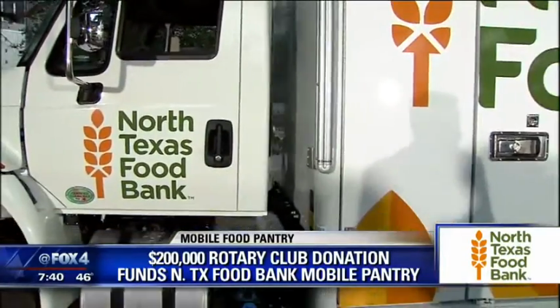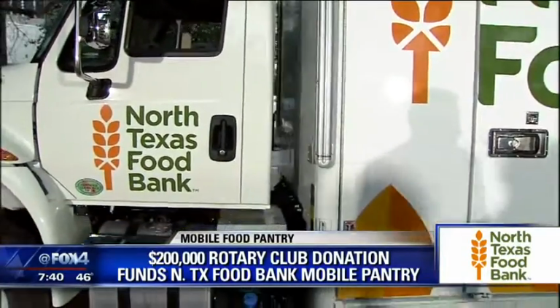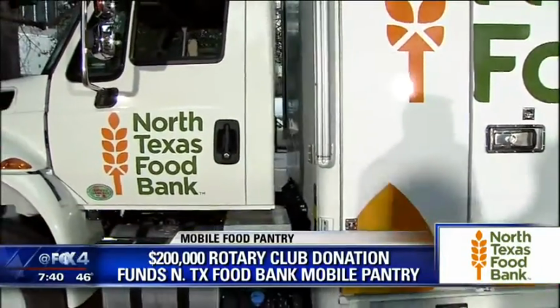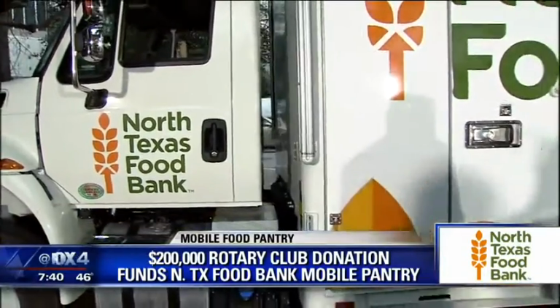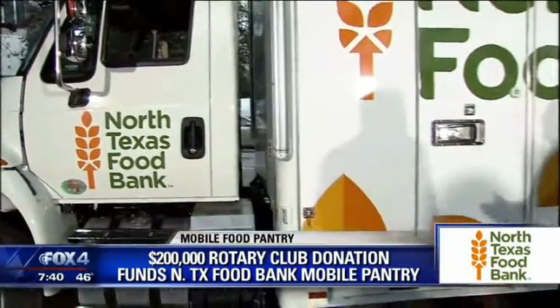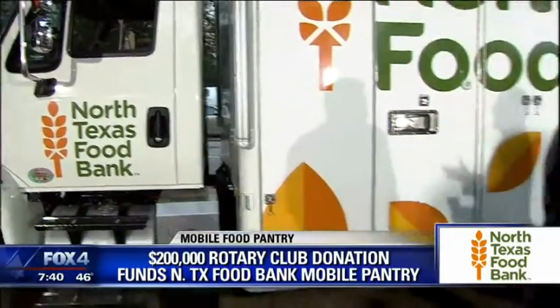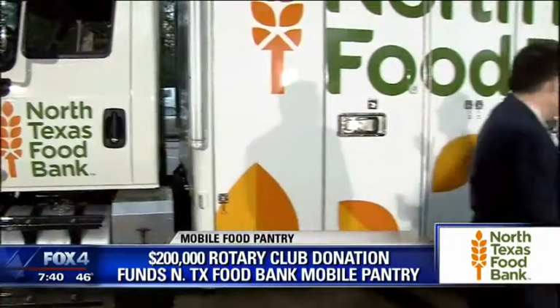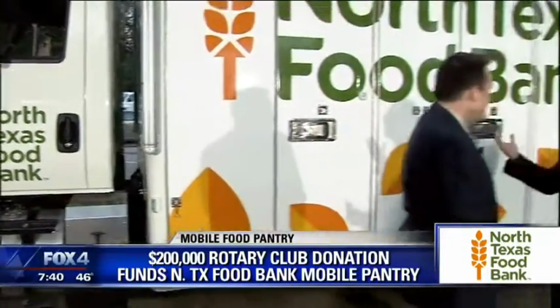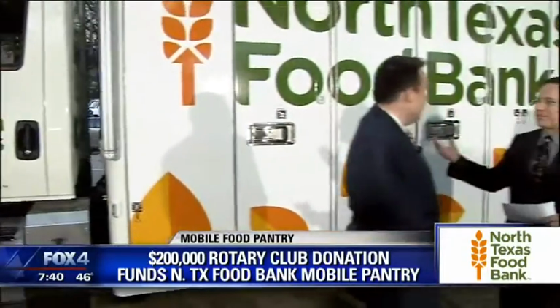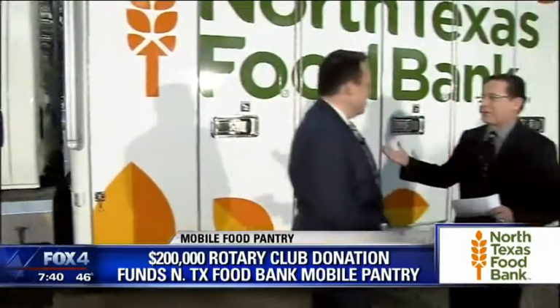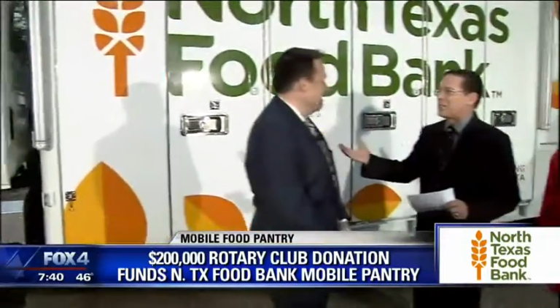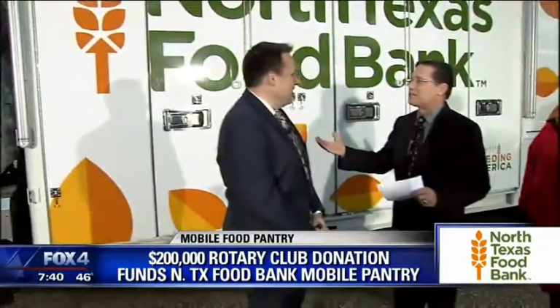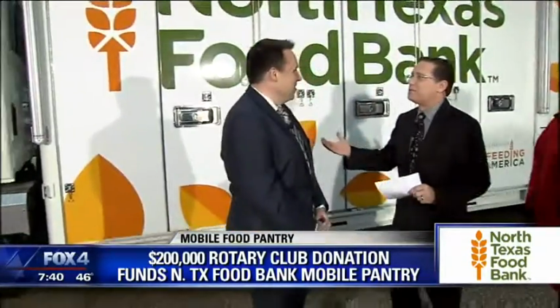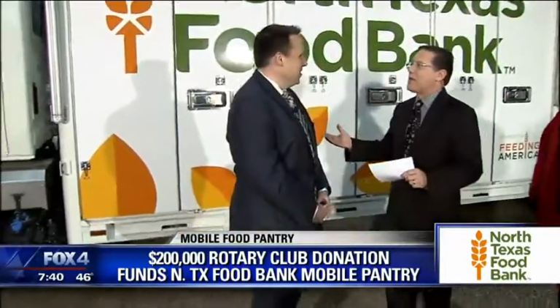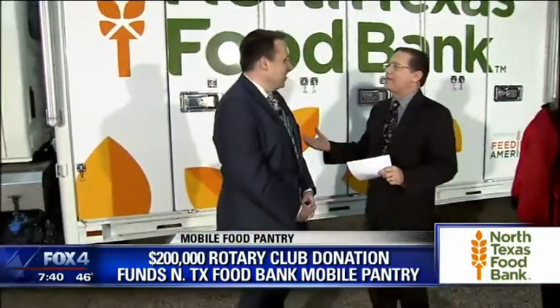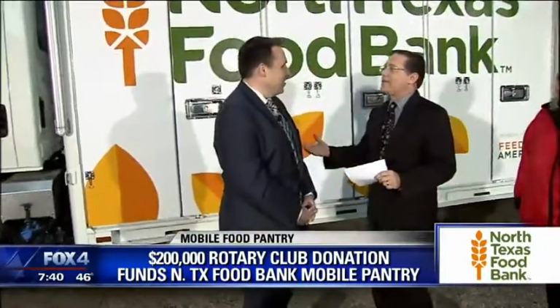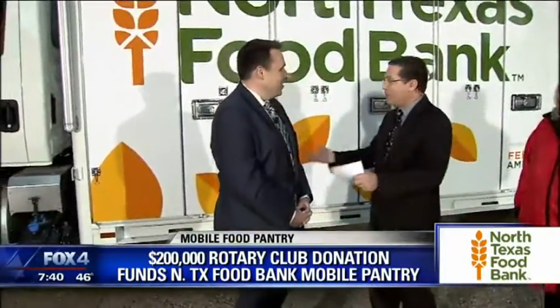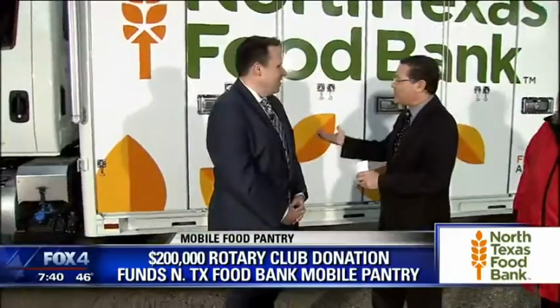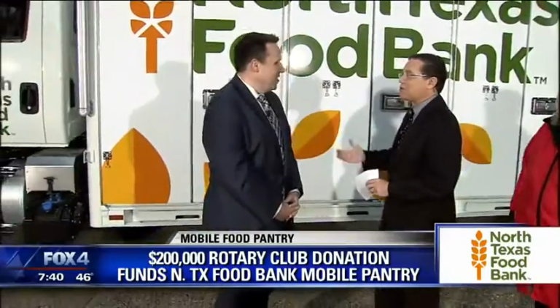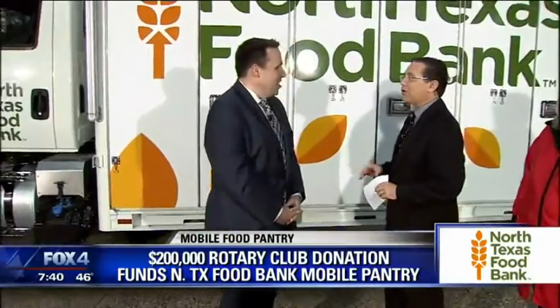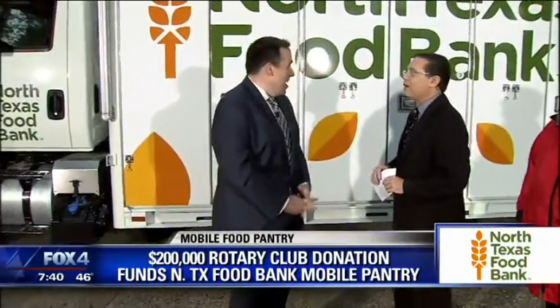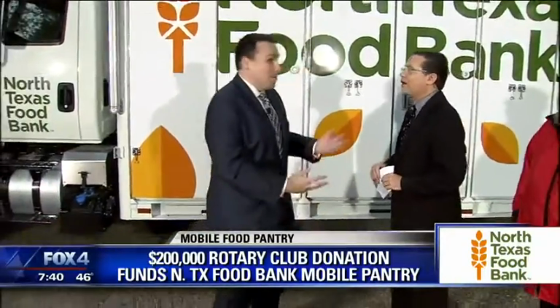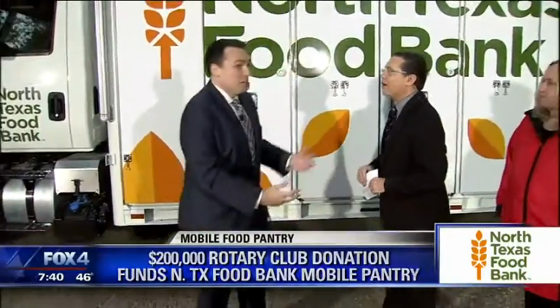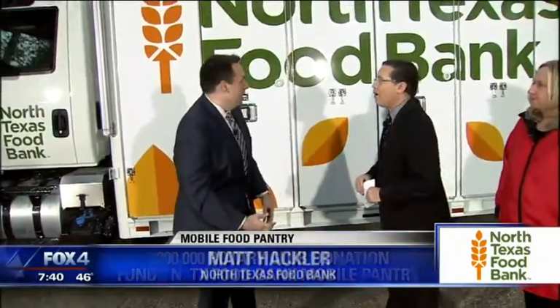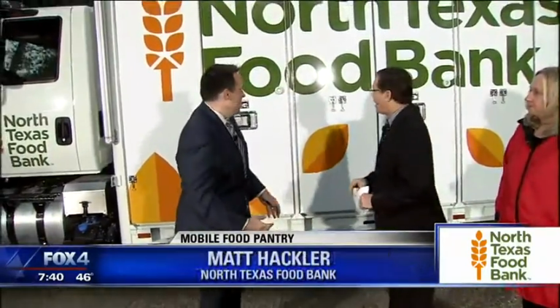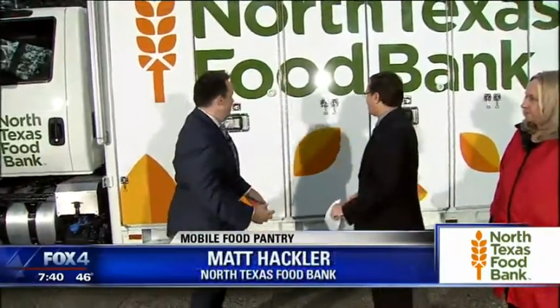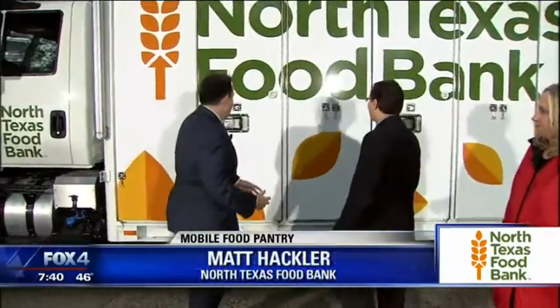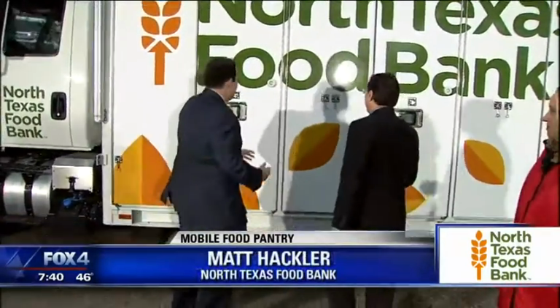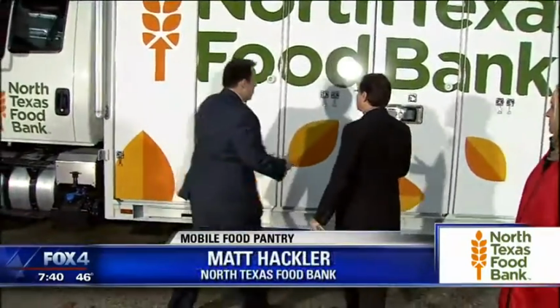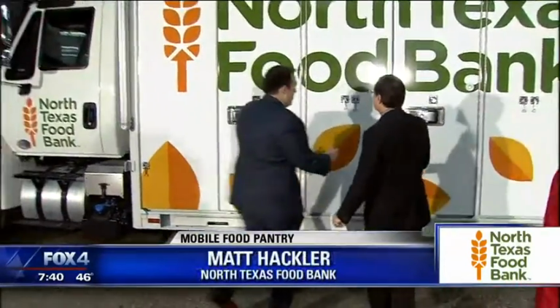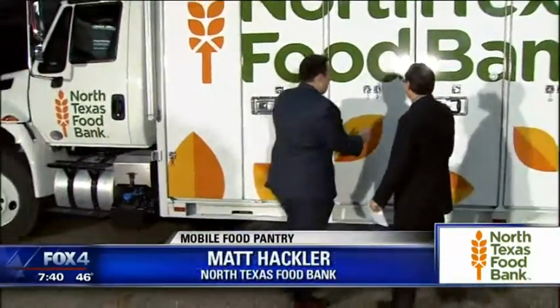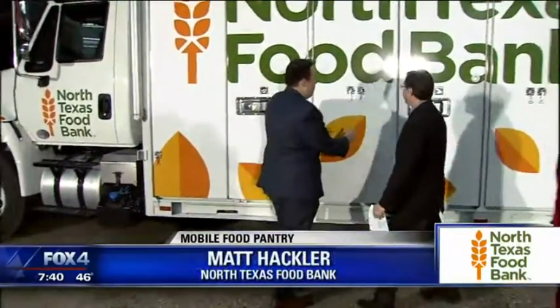Matt Hackler, you are the beneficiary of this at the North Texas Food Bank. Can you give us a tour? How is this thing going to work?